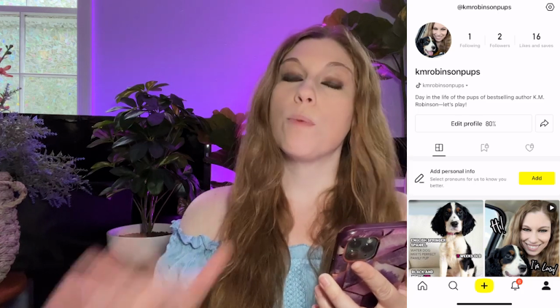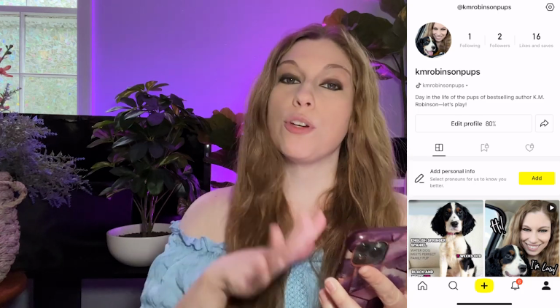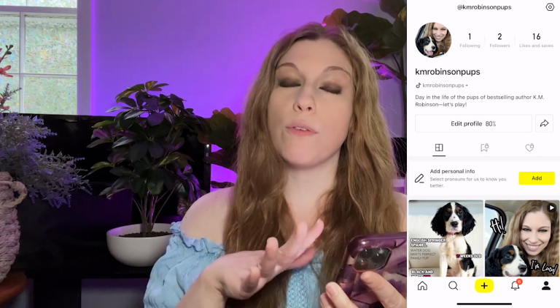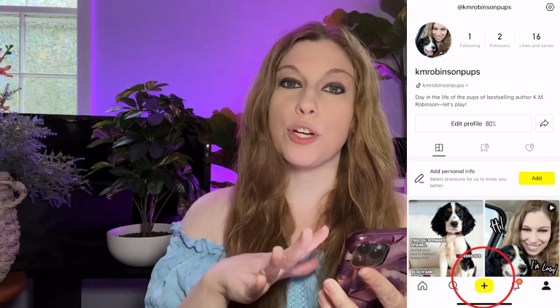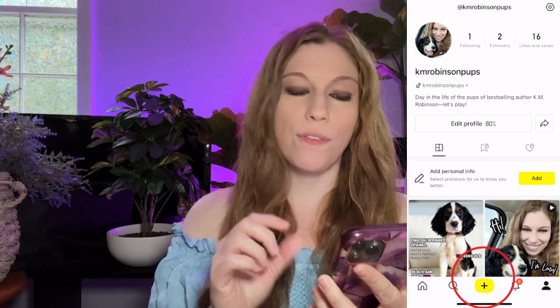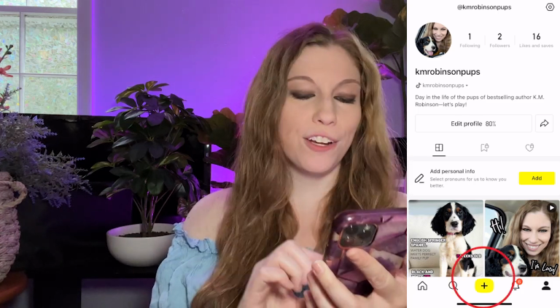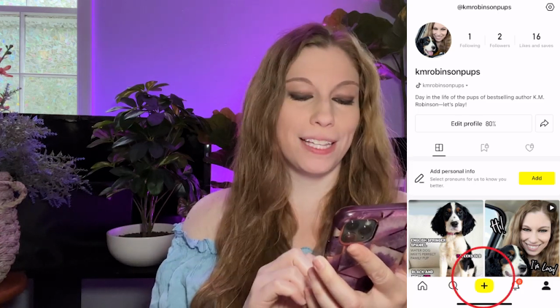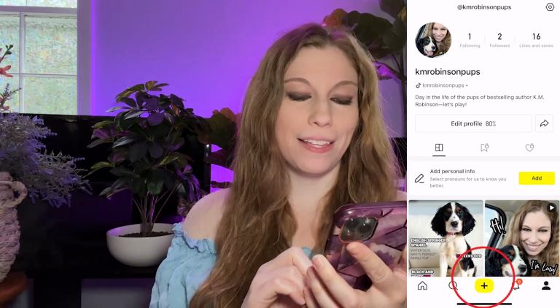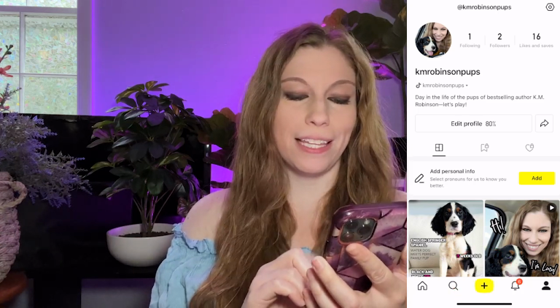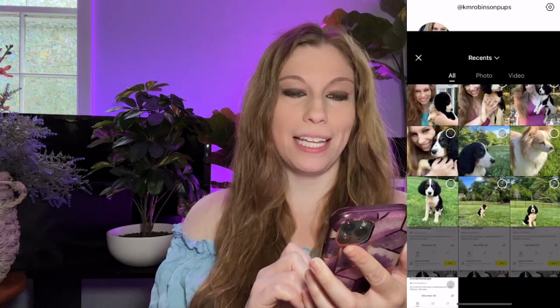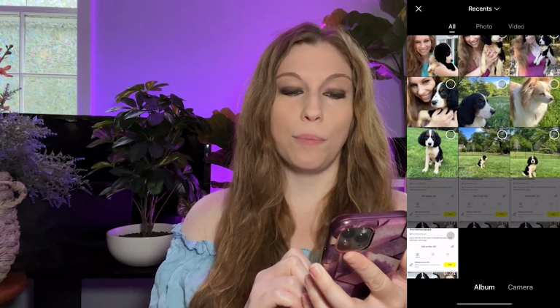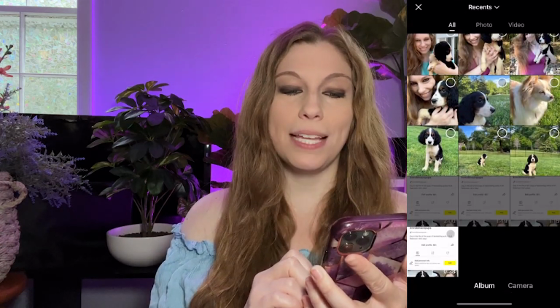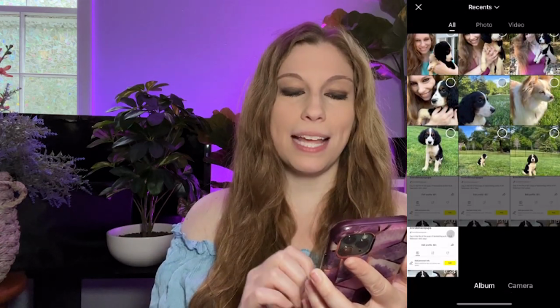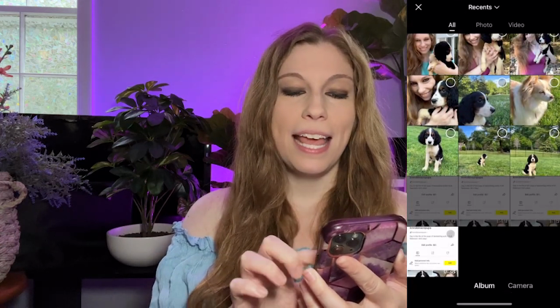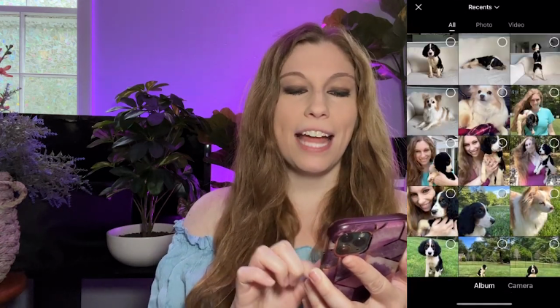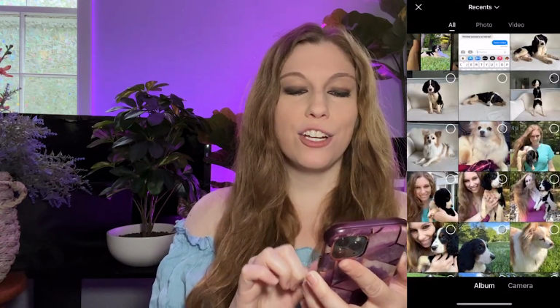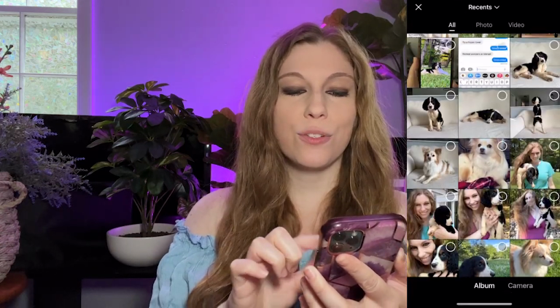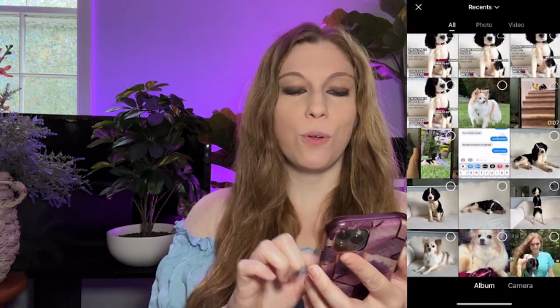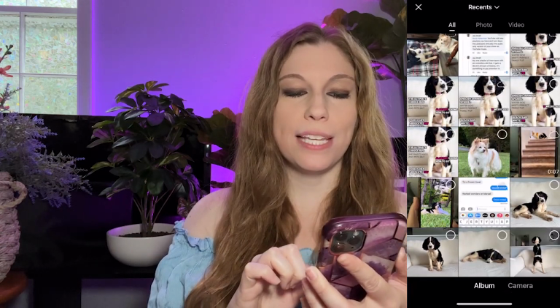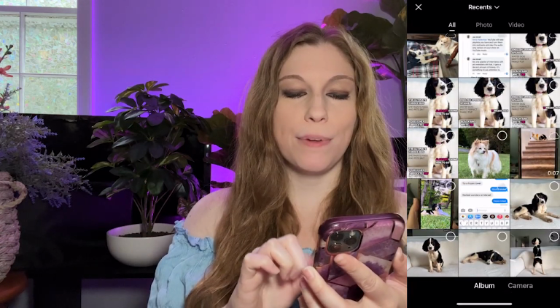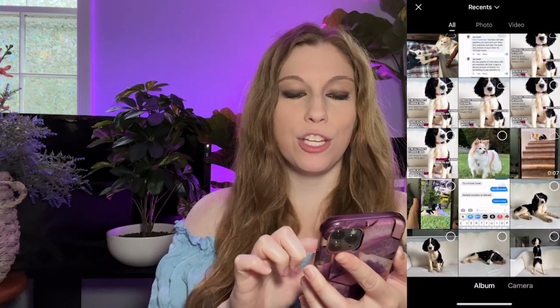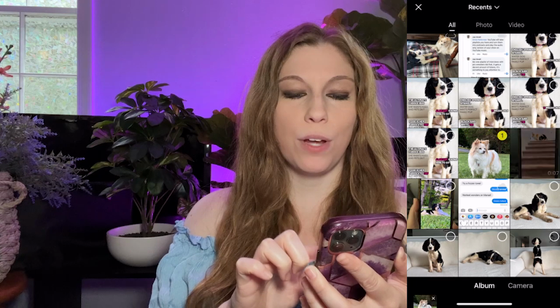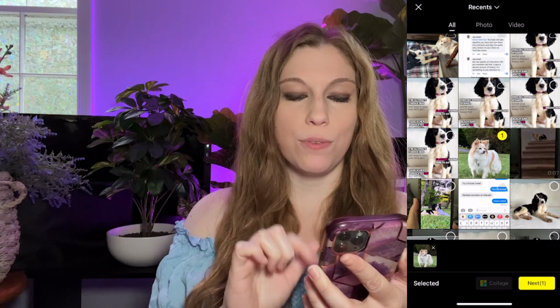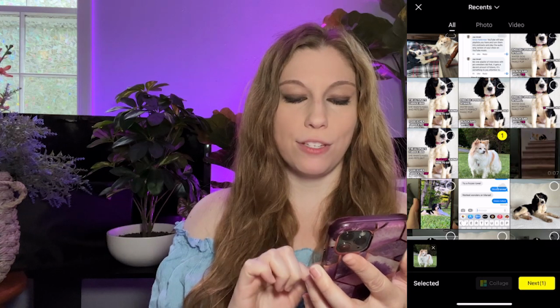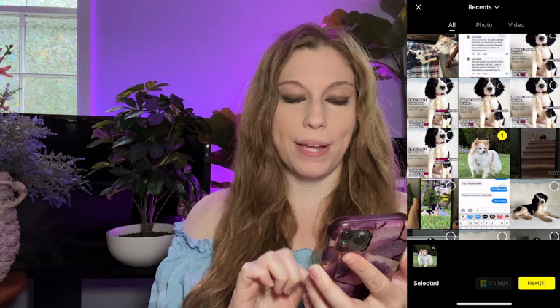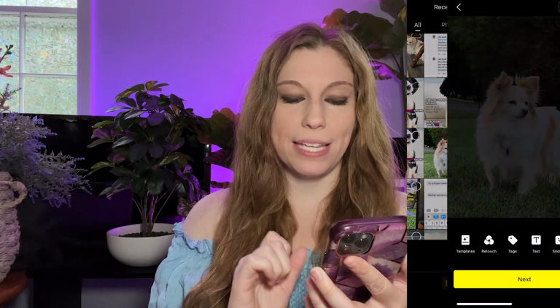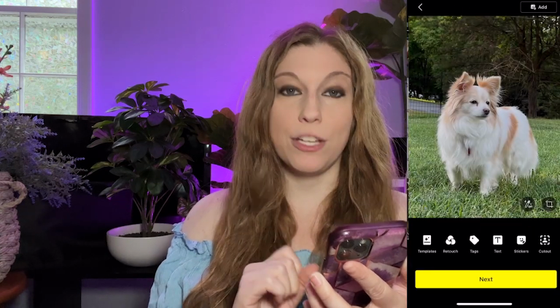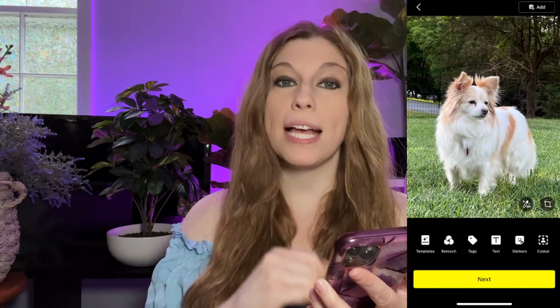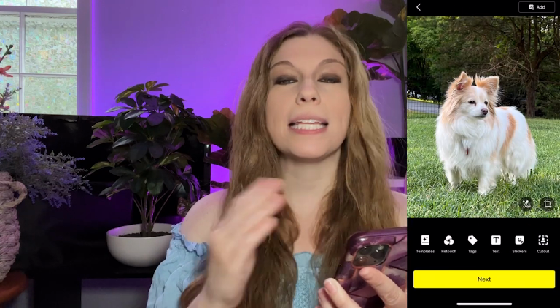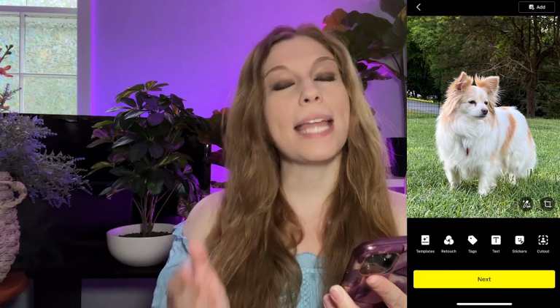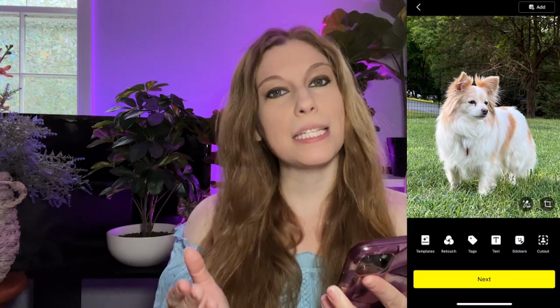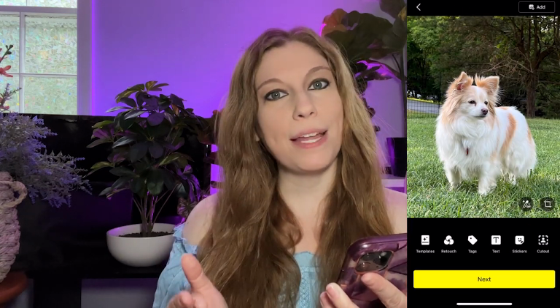Once you go over to your profile, you're going to click on the little yellow plus sign and you're going to scroll to the image that you want to use as your base image and click the next button.